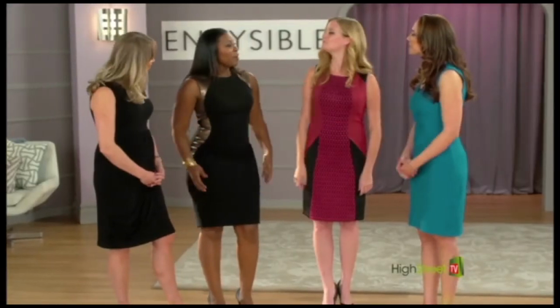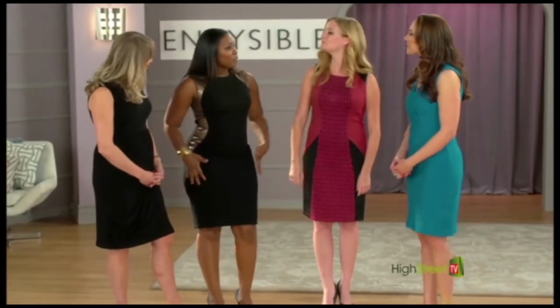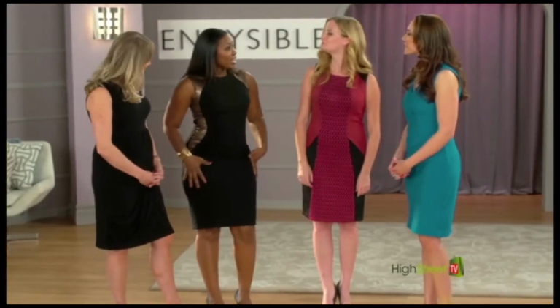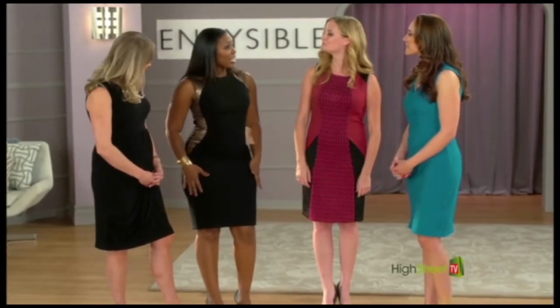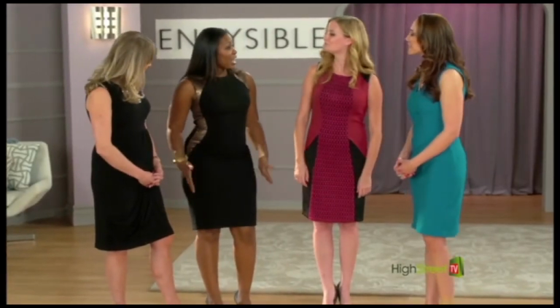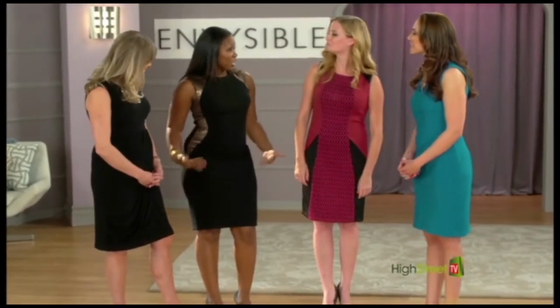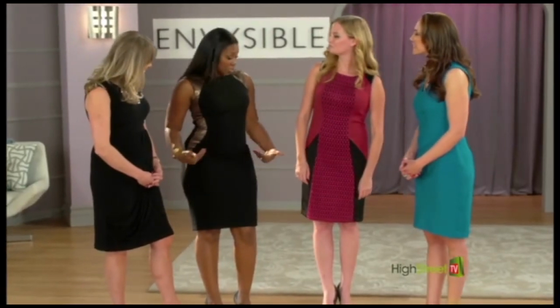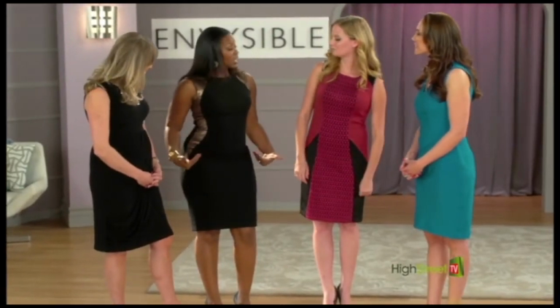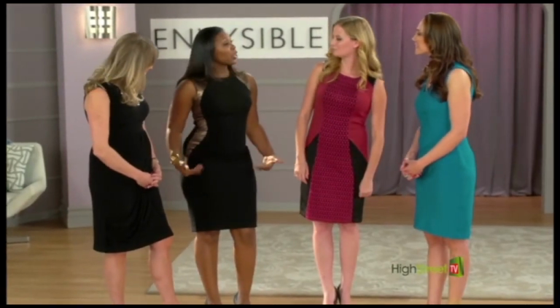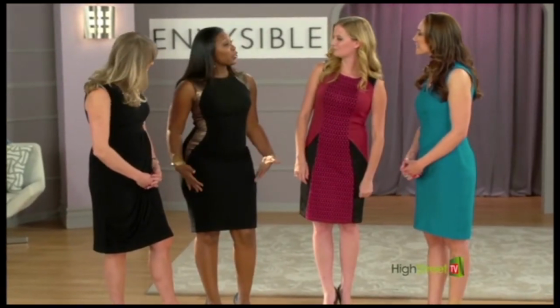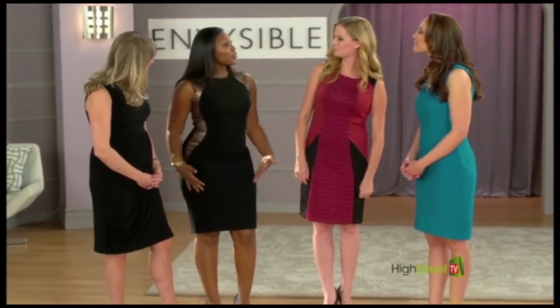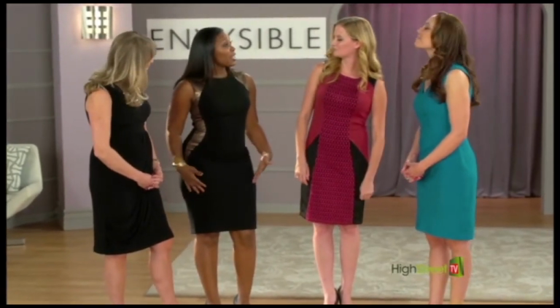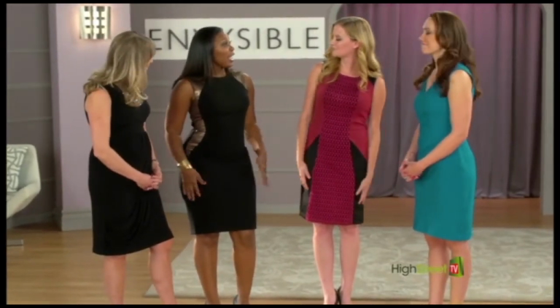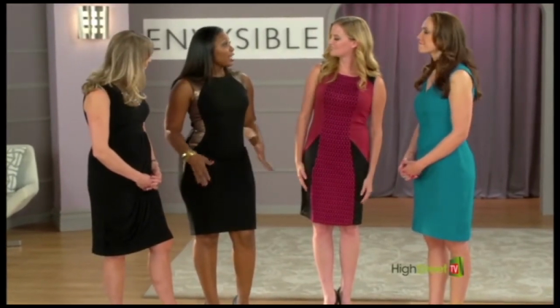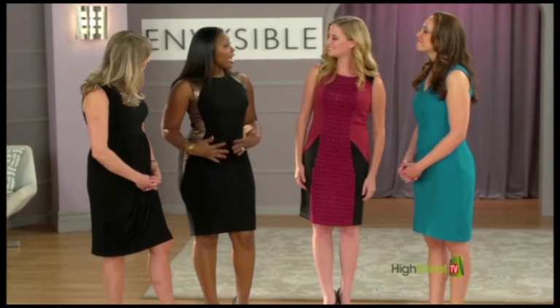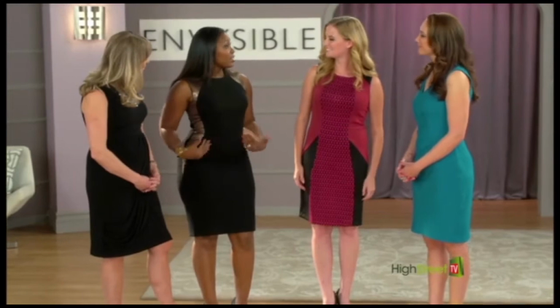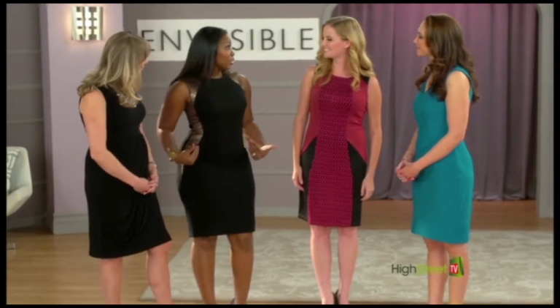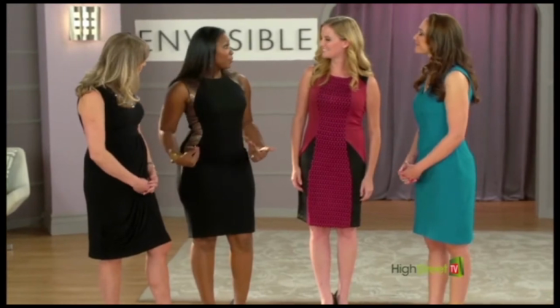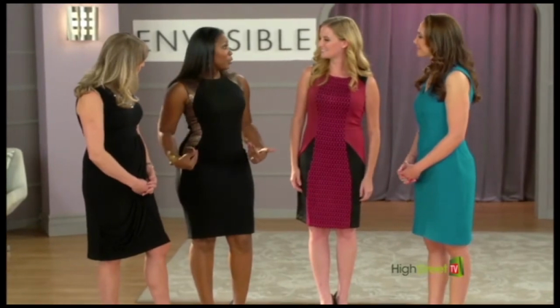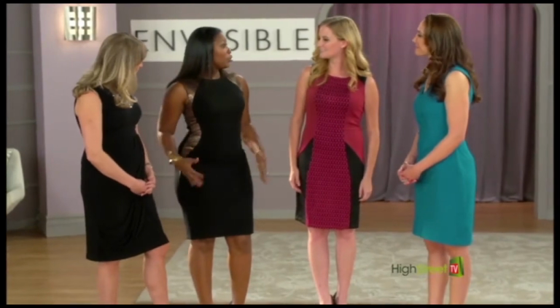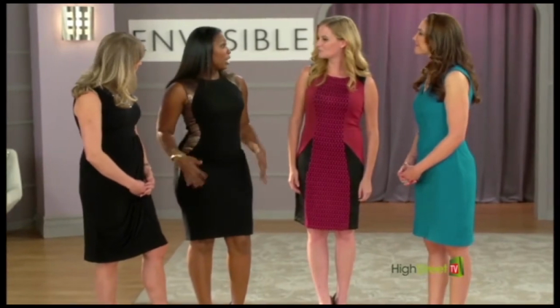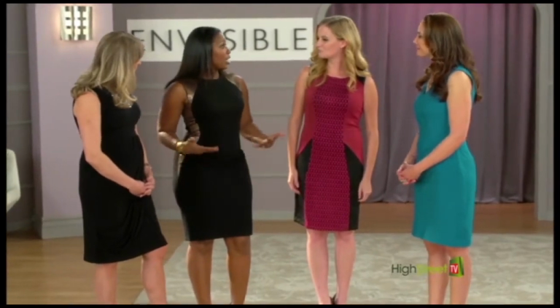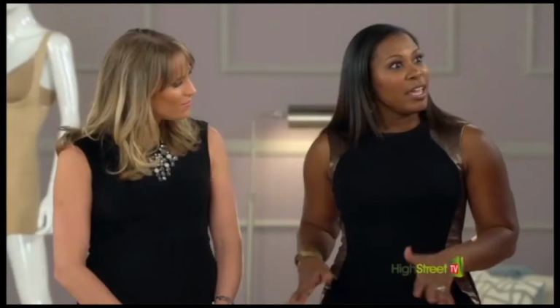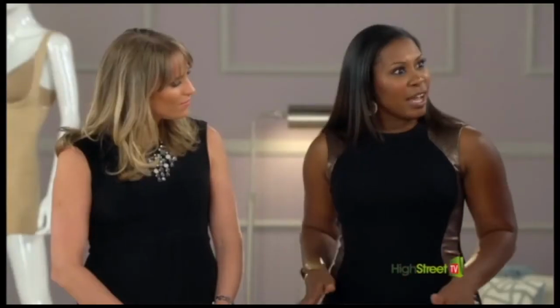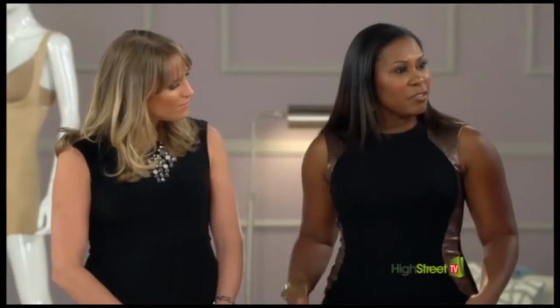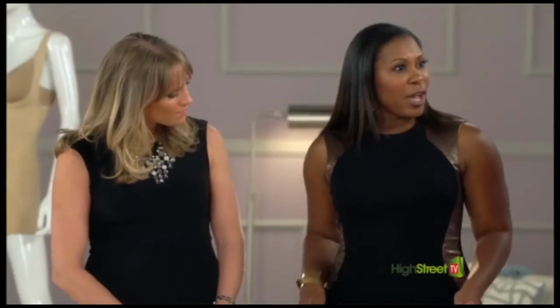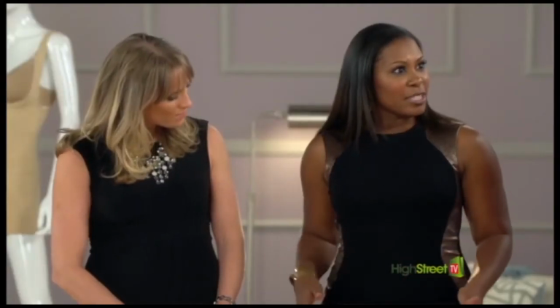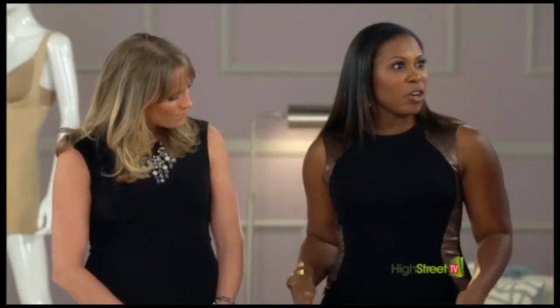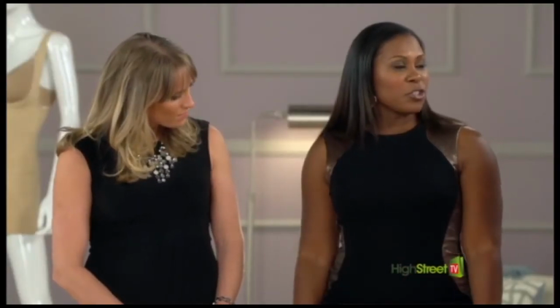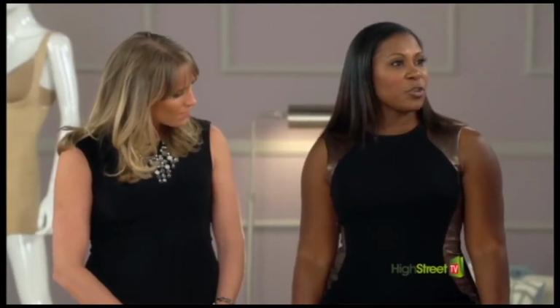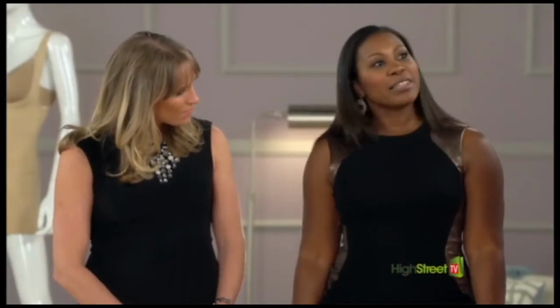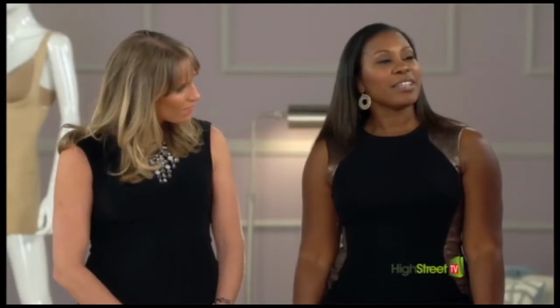For me, it accentuates my curves and it hides the little bit of bulge and it kind of adds some curvature. So I love it.